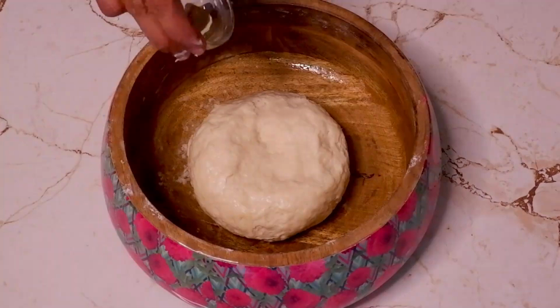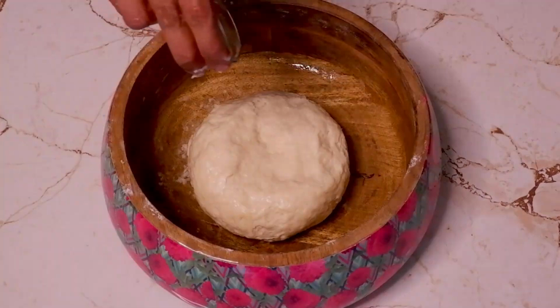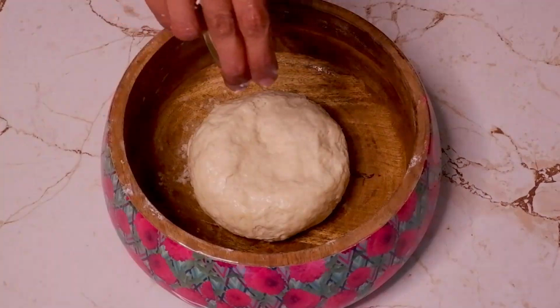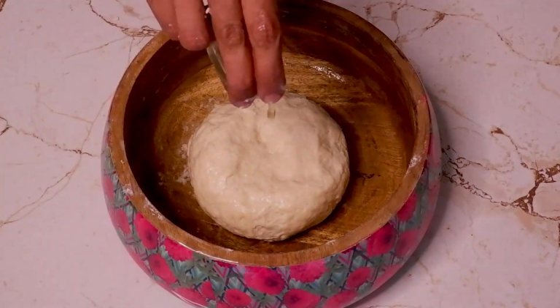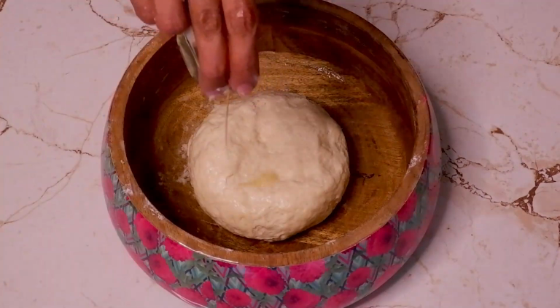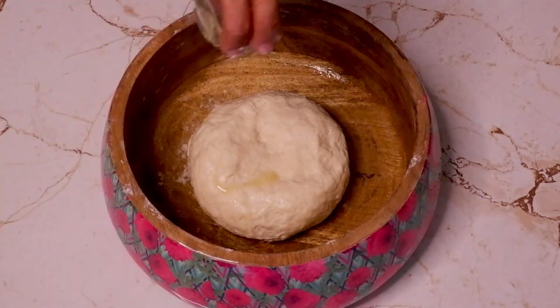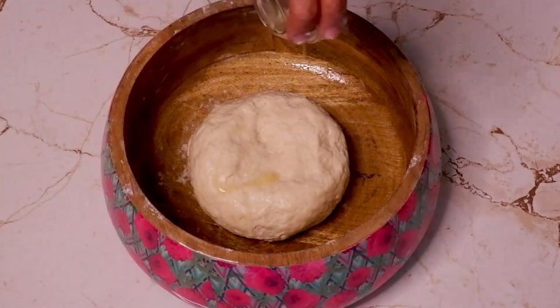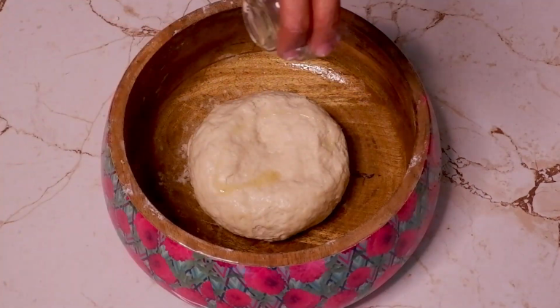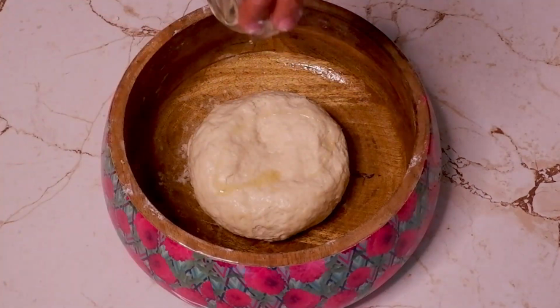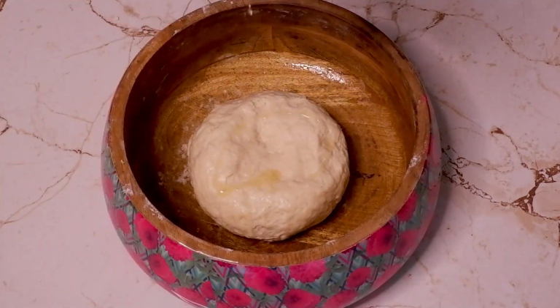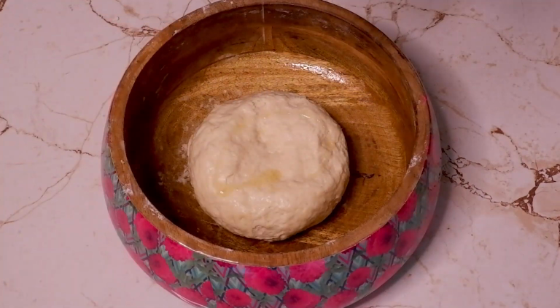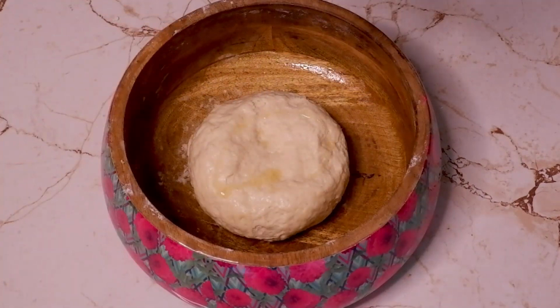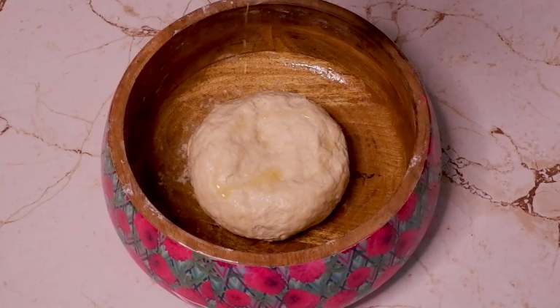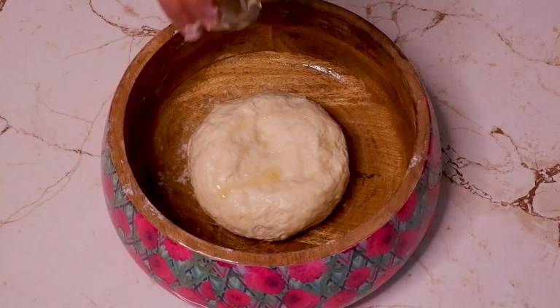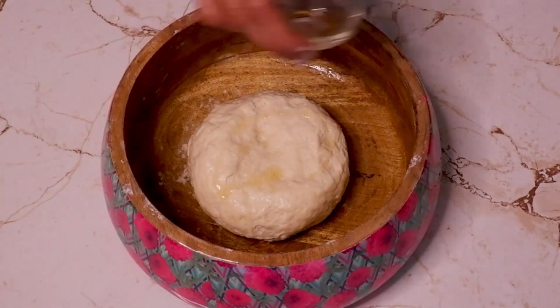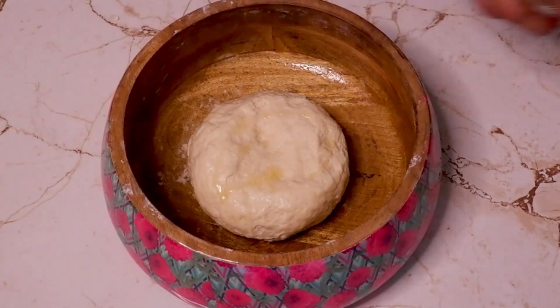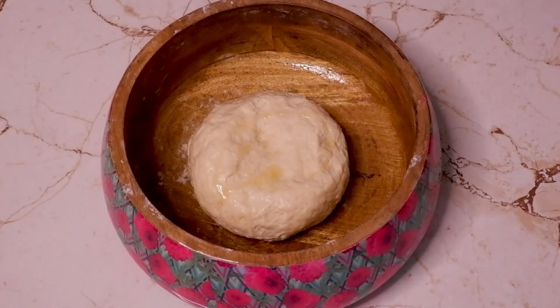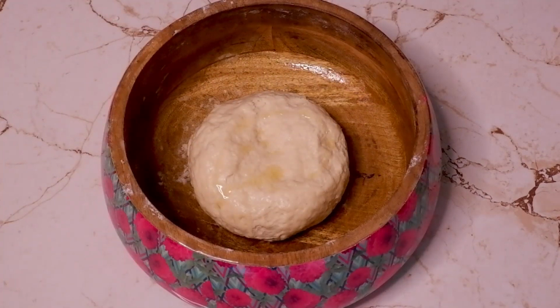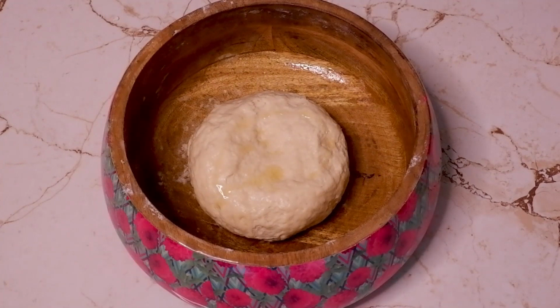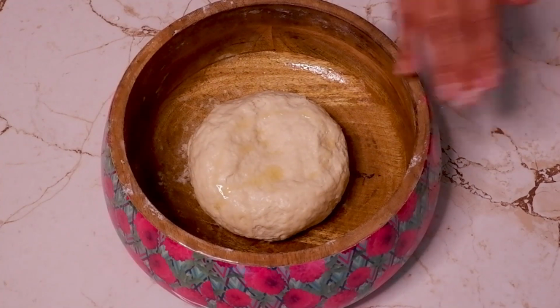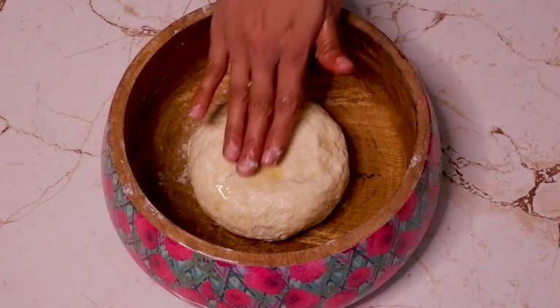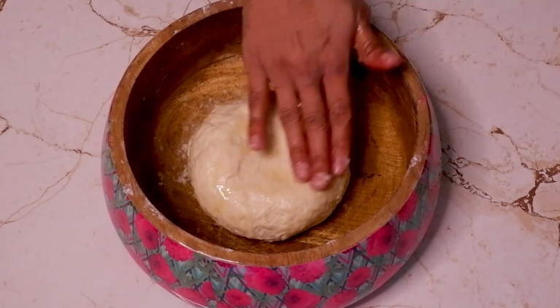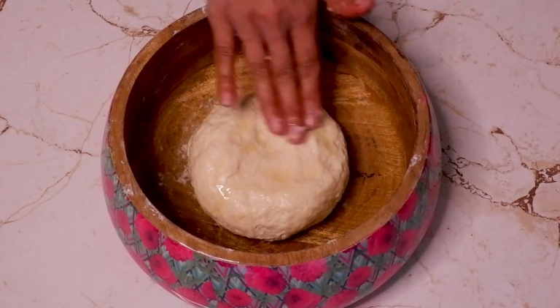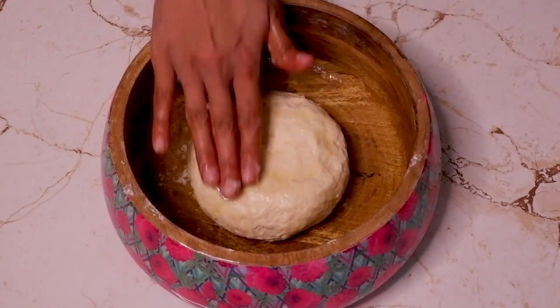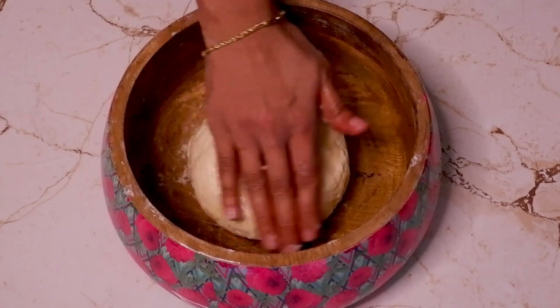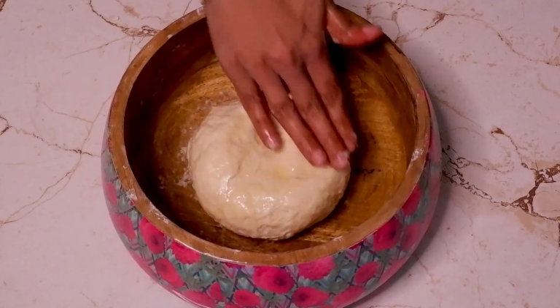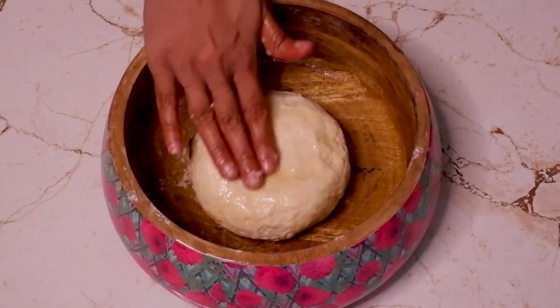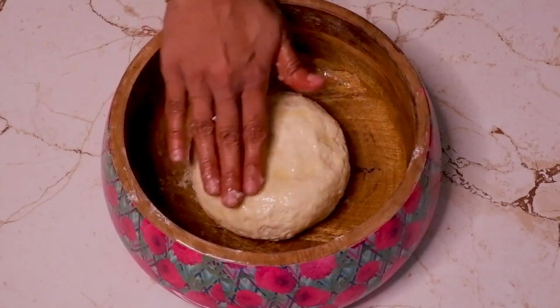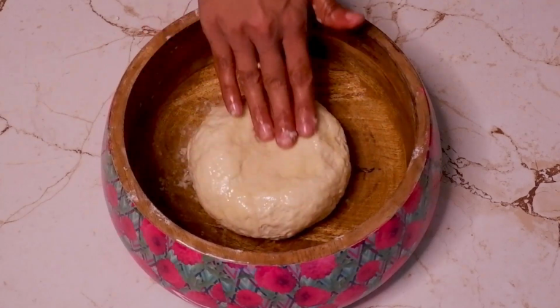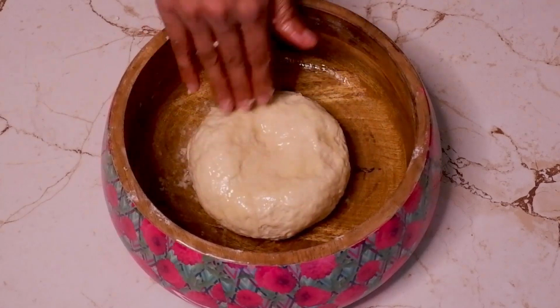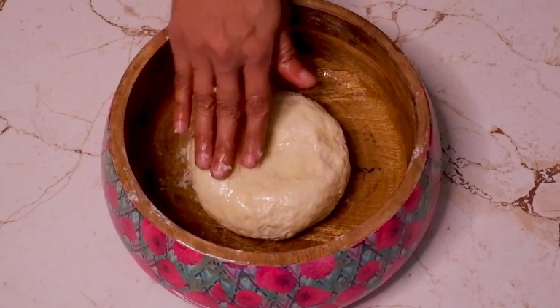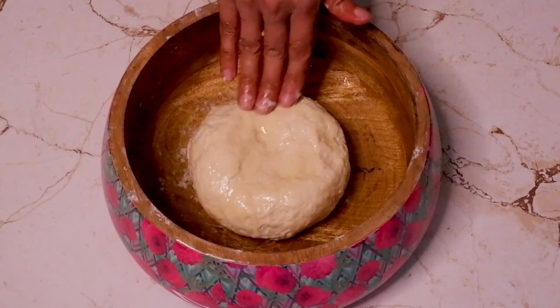Grease the dough with oil and let it rest for an hour, or until double in size, in a warm place.